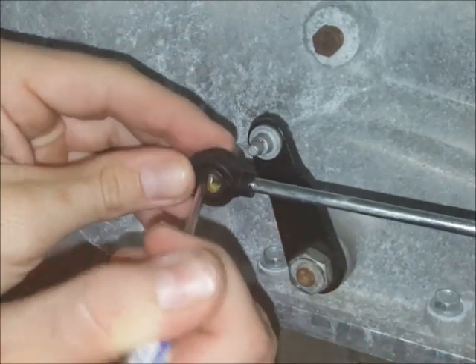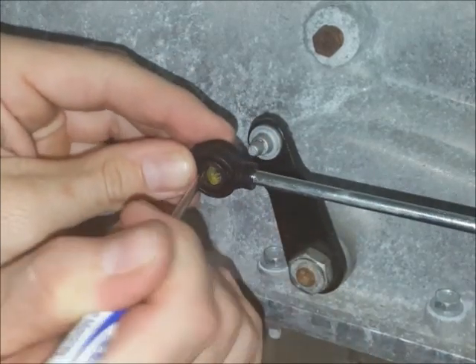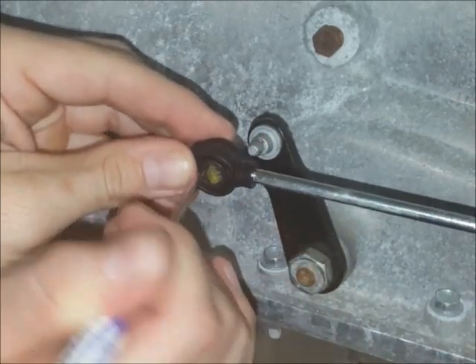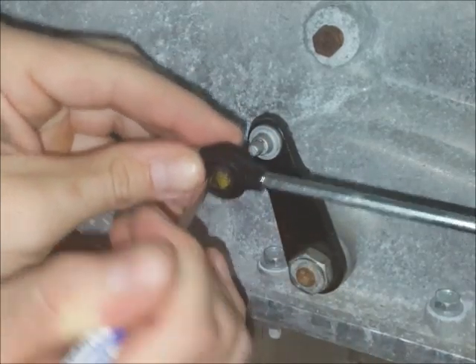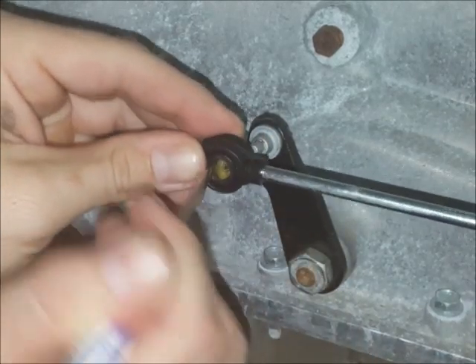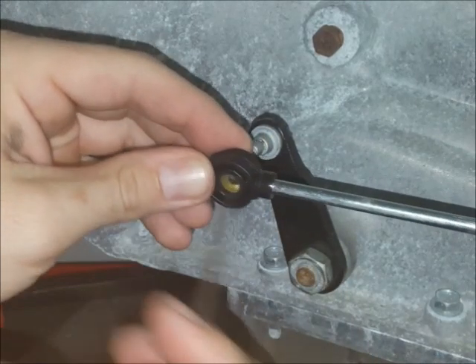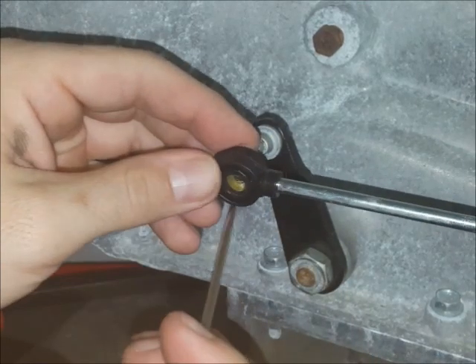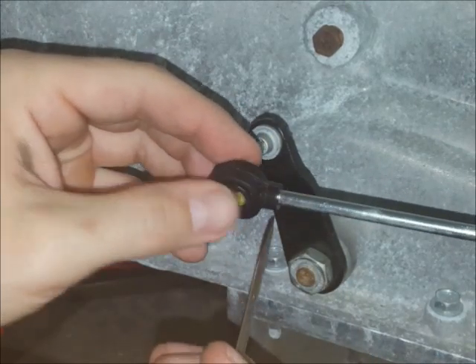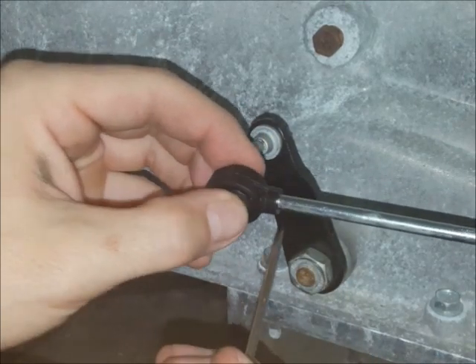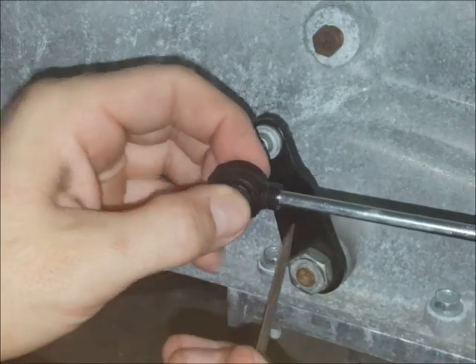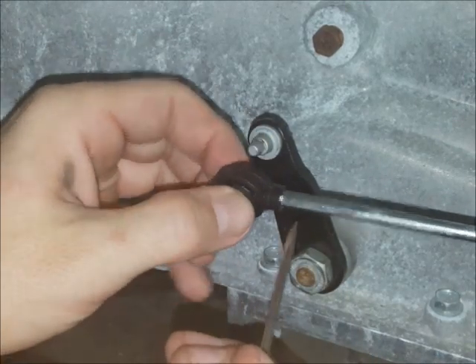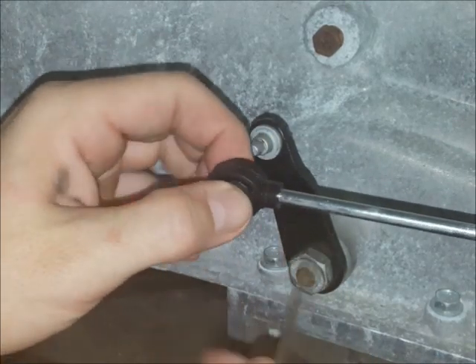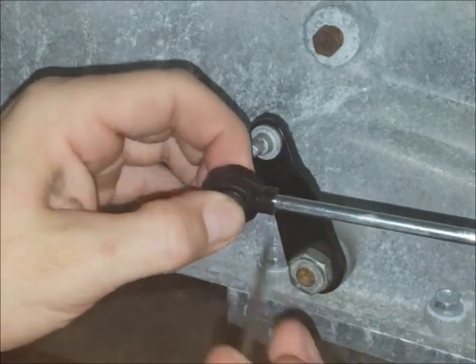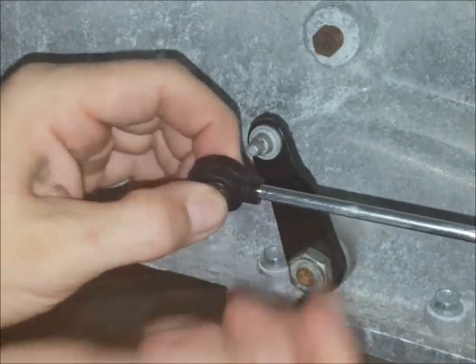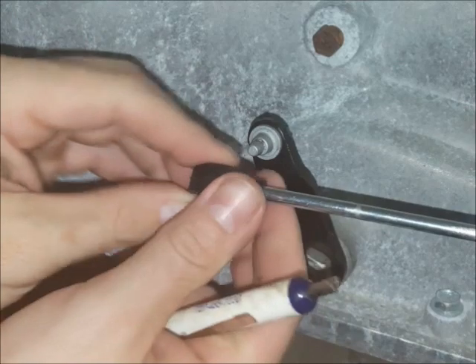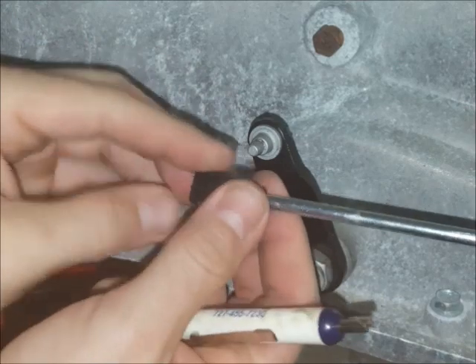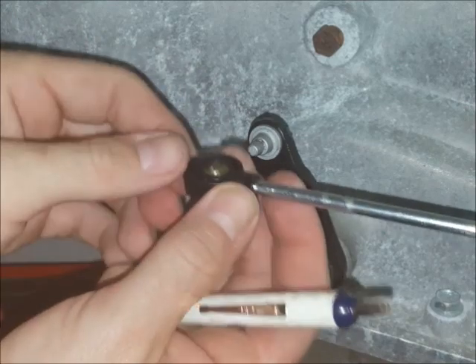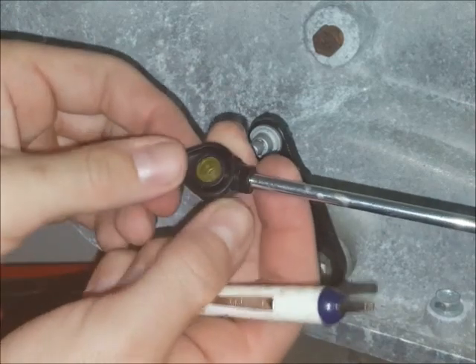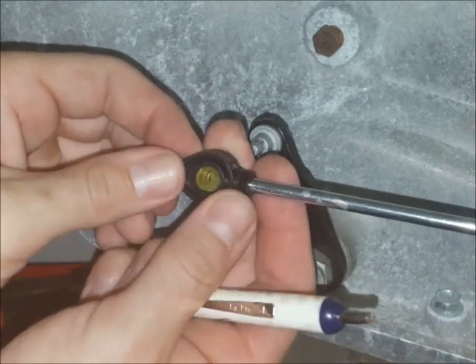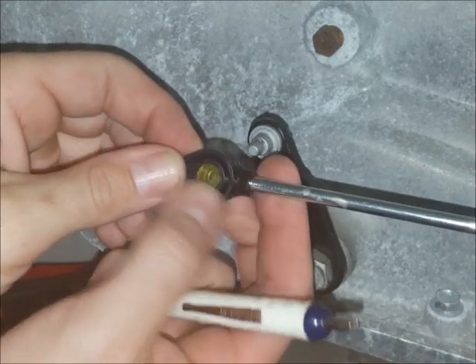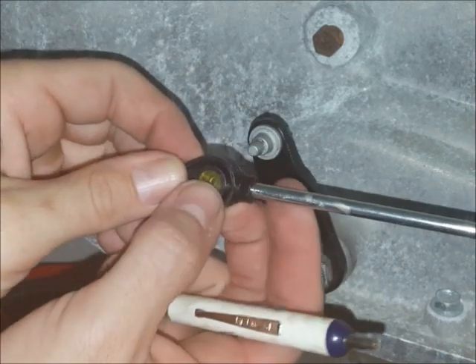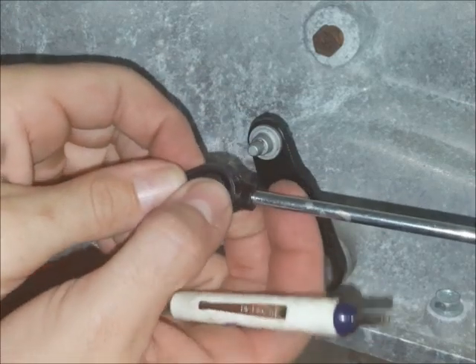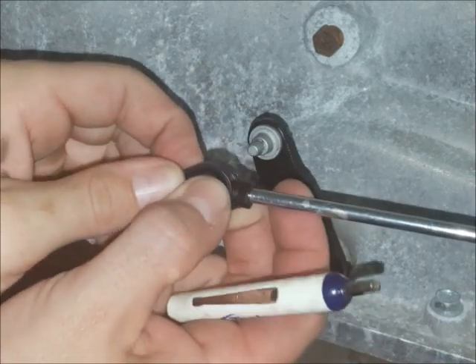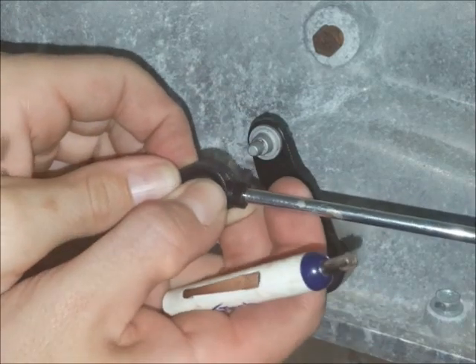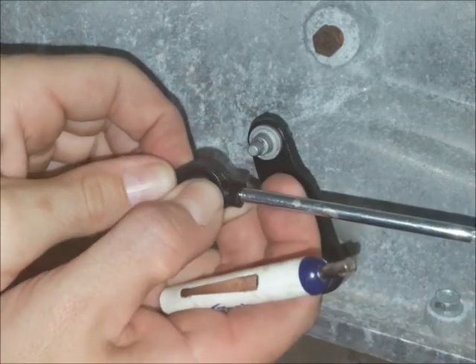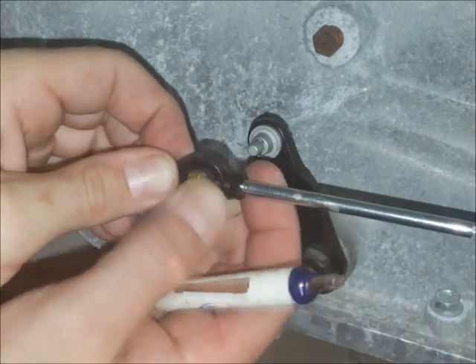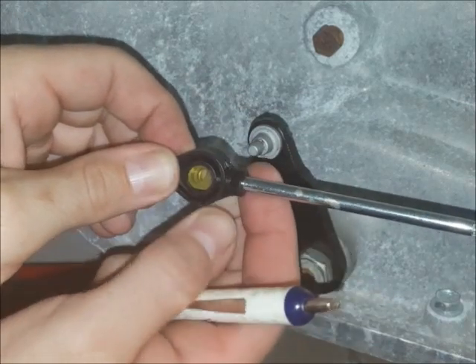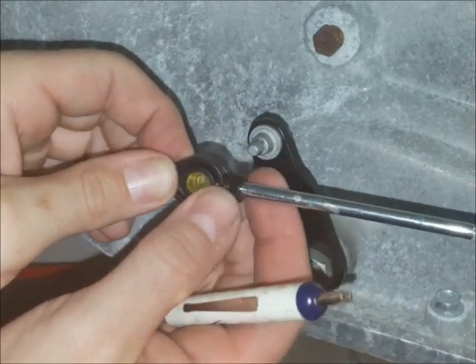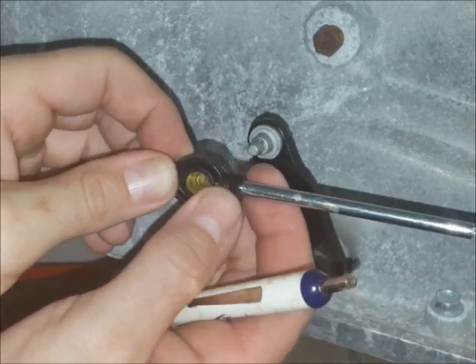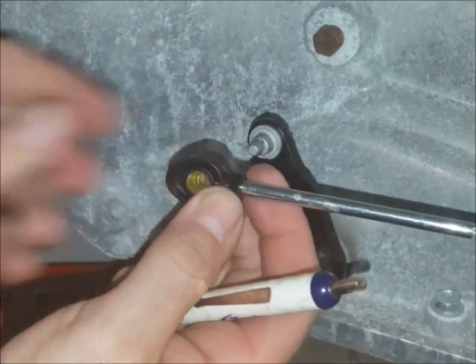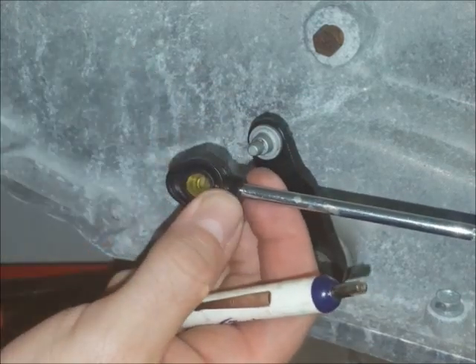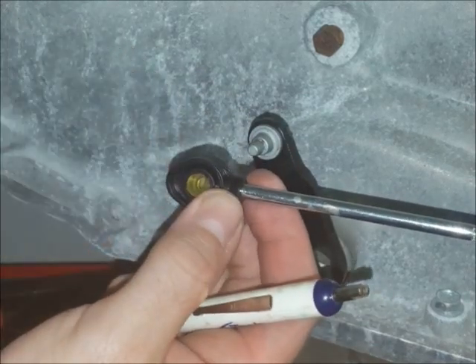Again, you want to rotate this in the direction so that the tapered end is facing away from the transmission pin.